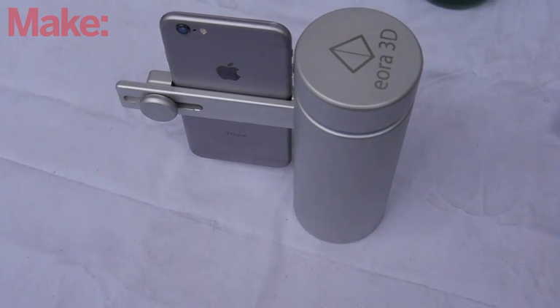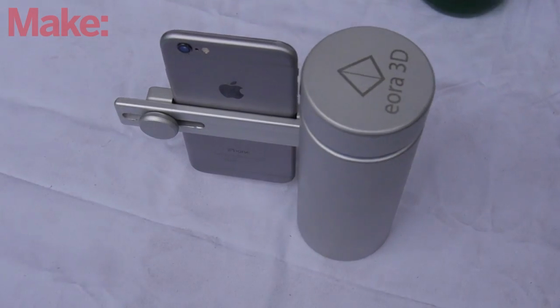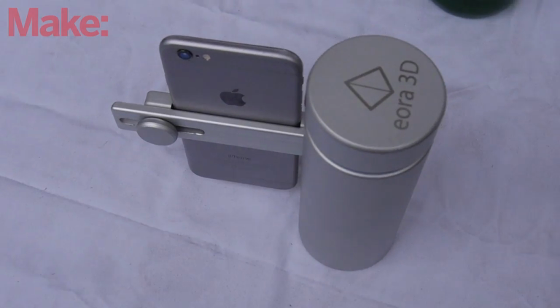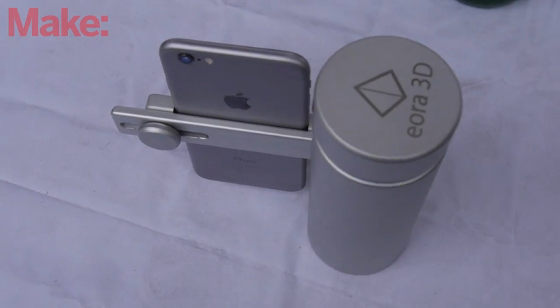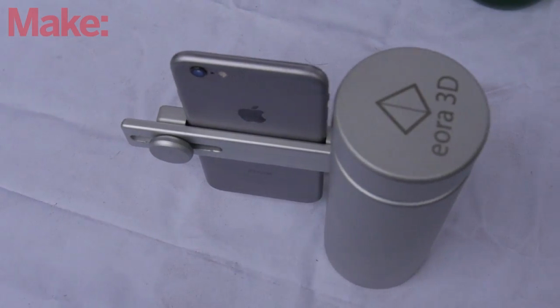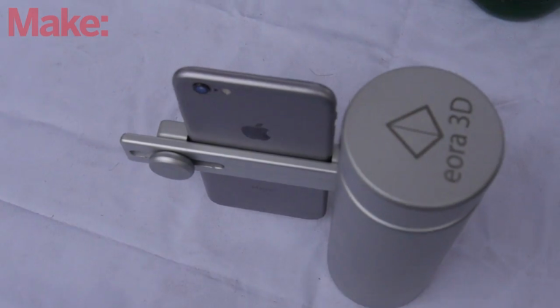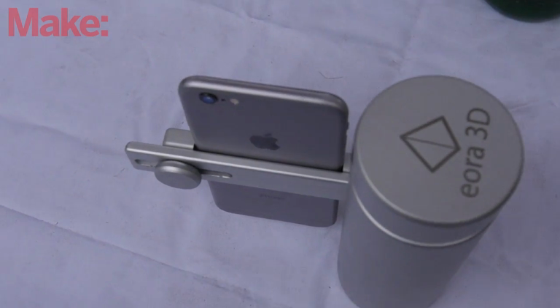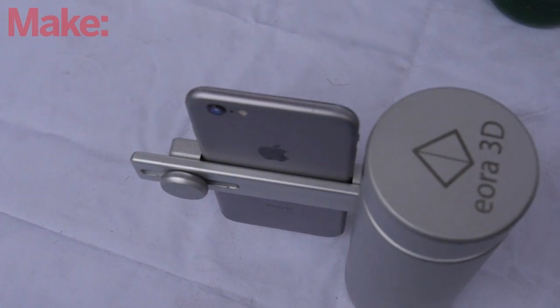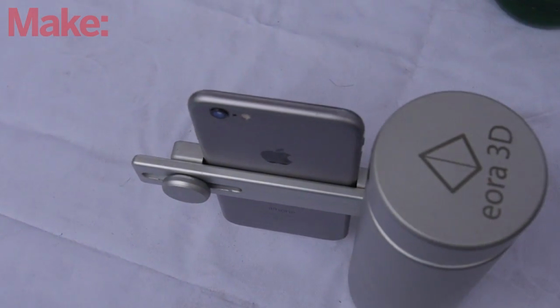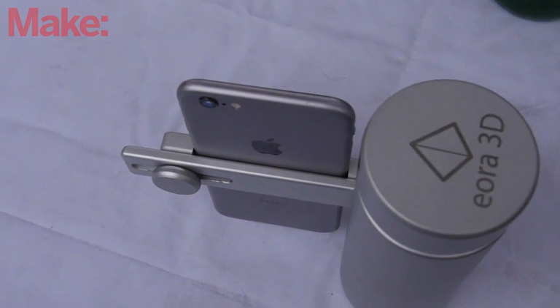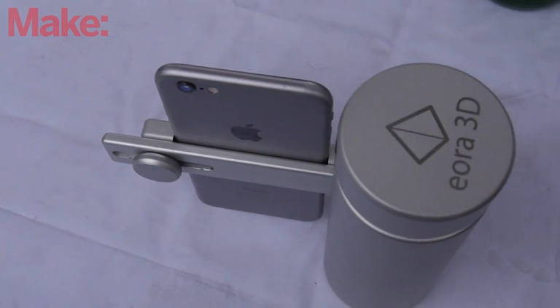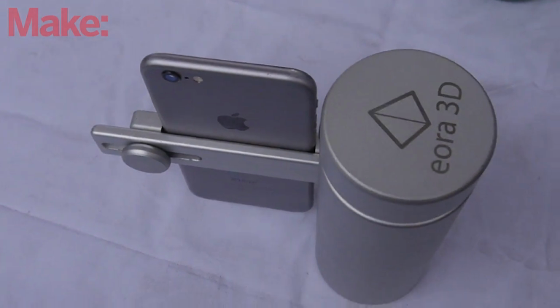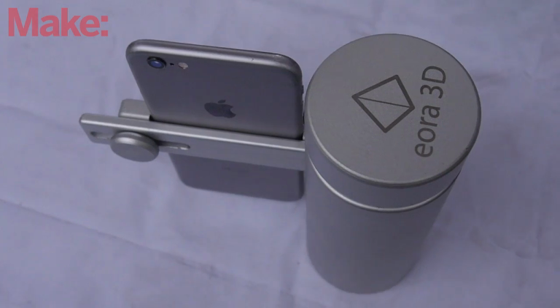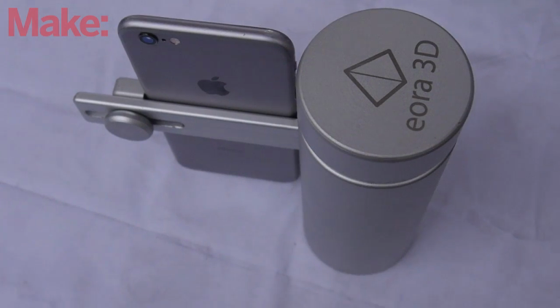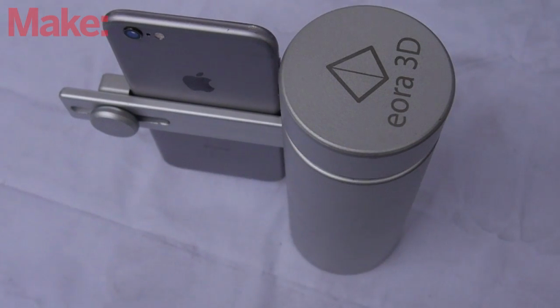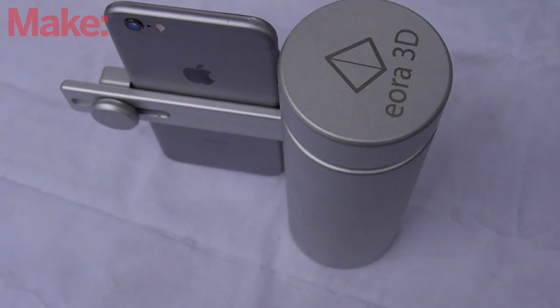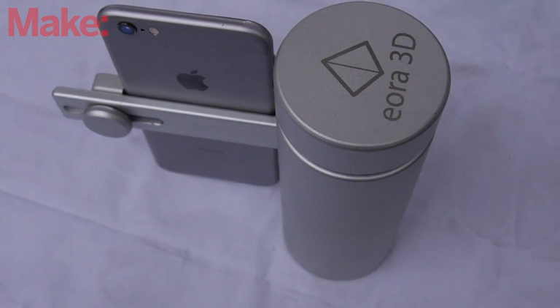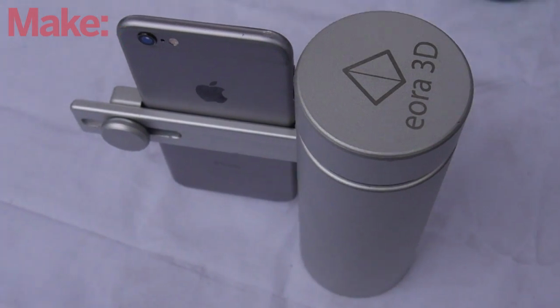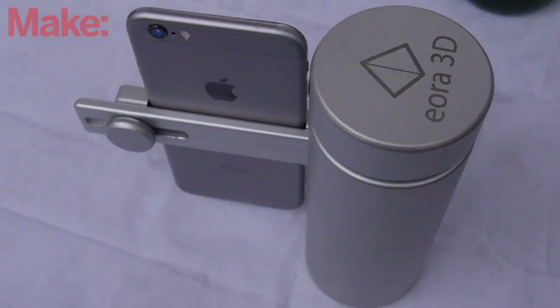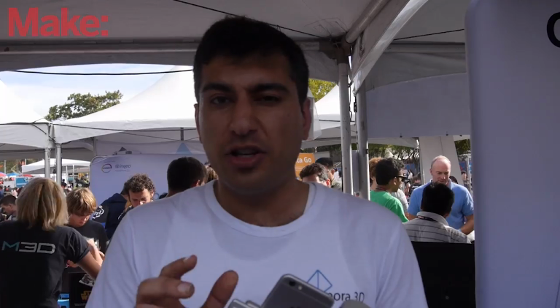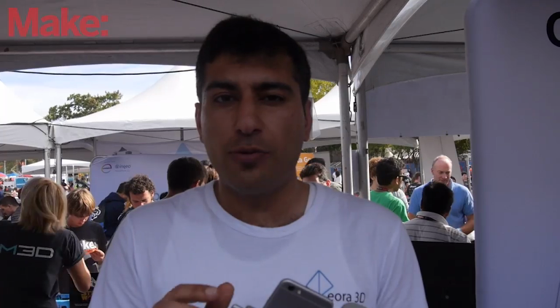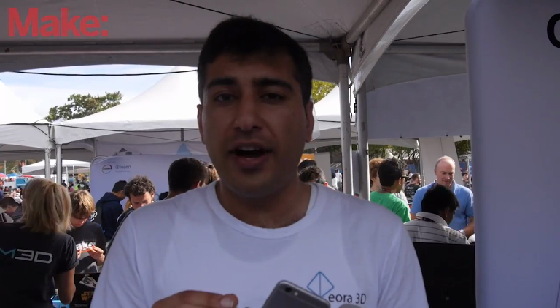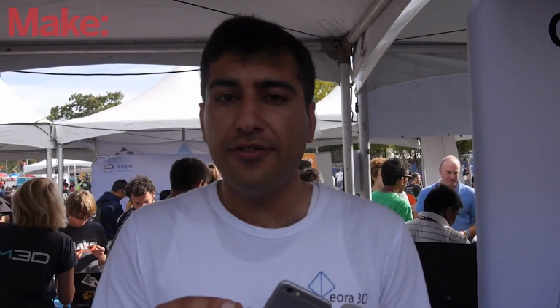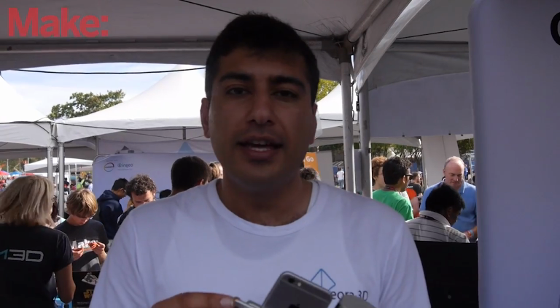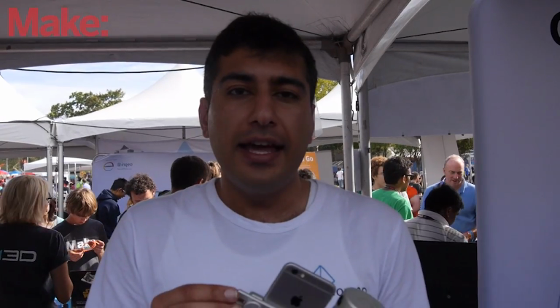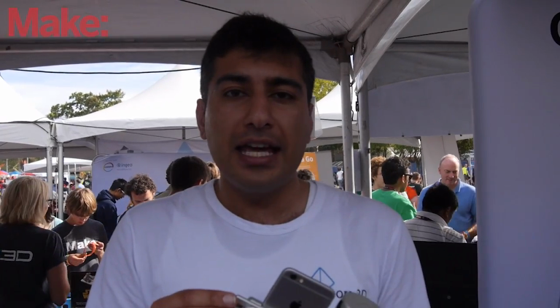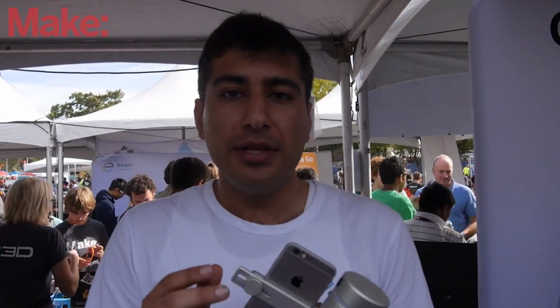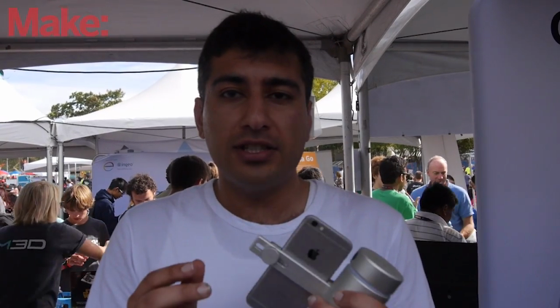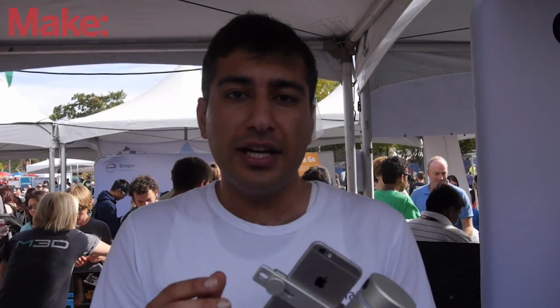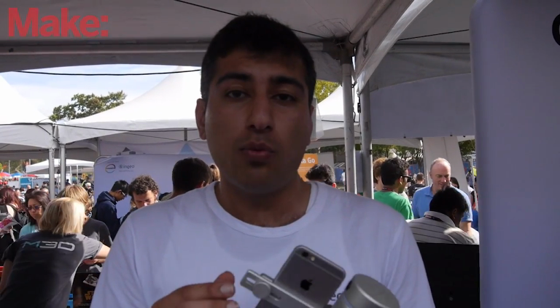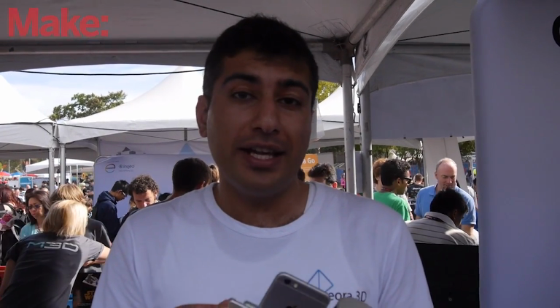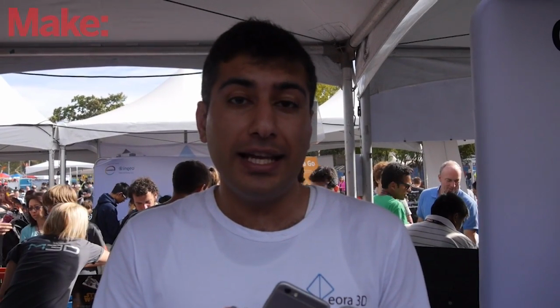The Euro 3D scanner is going to be launching on Kickstarter in two weeks' time, around October 5, and it'll be starting at $1.99.